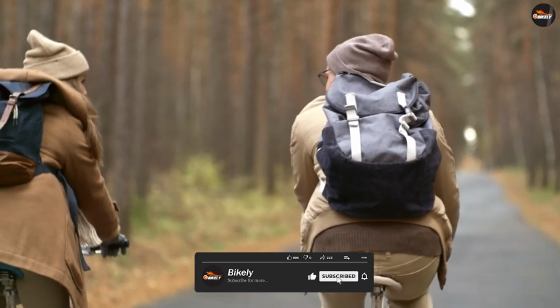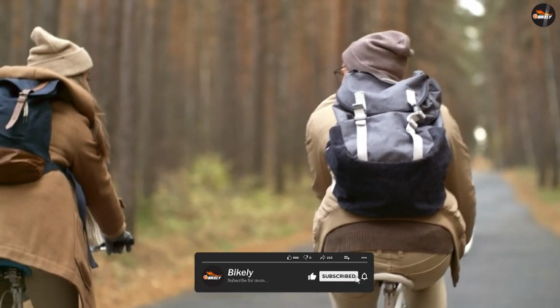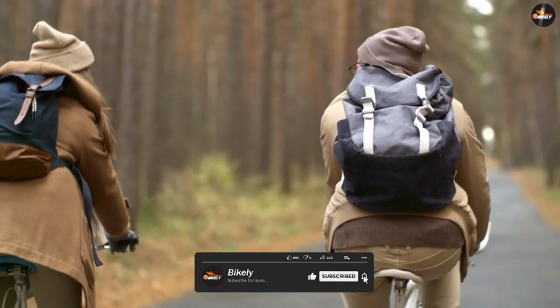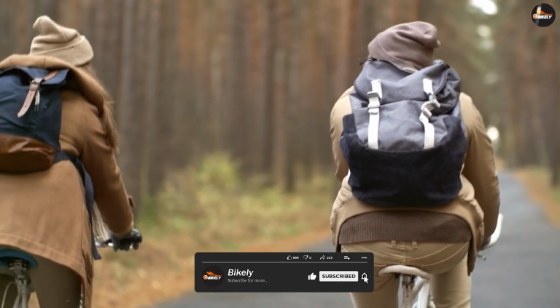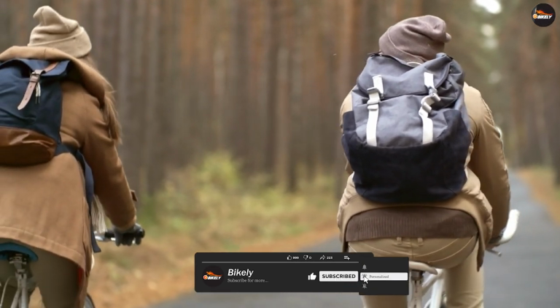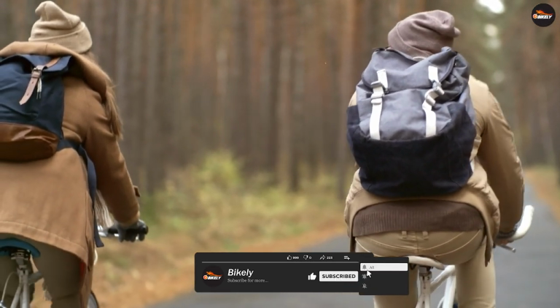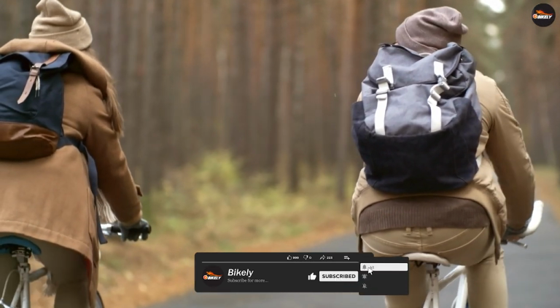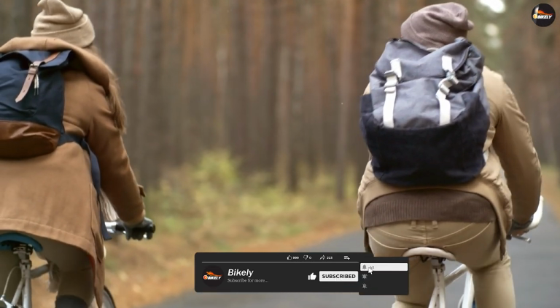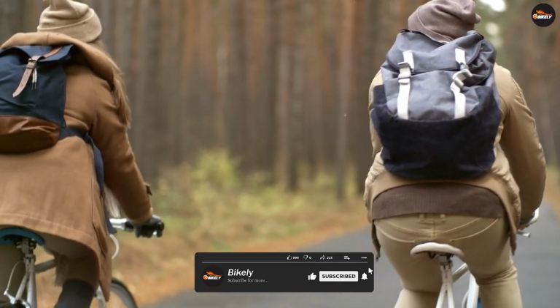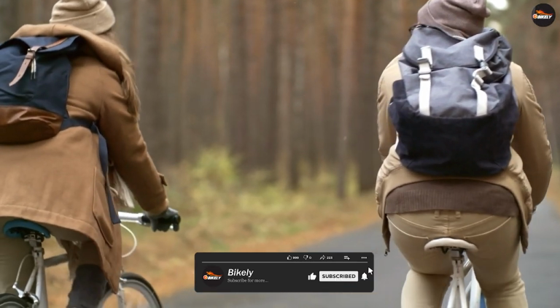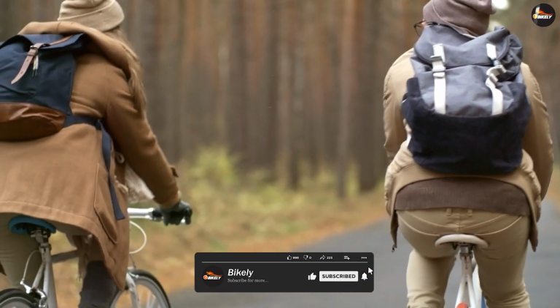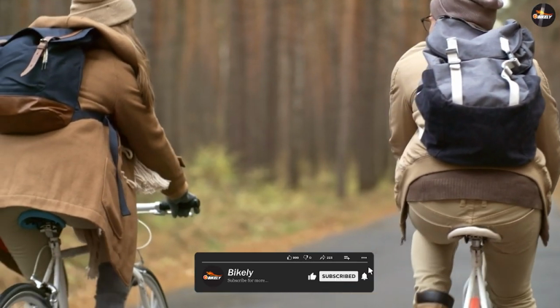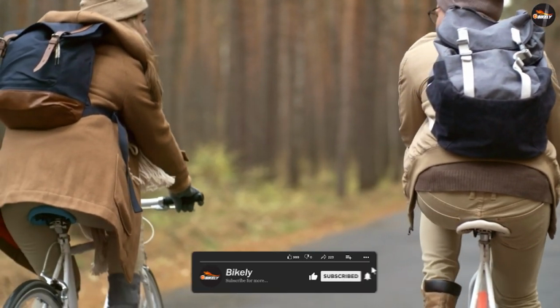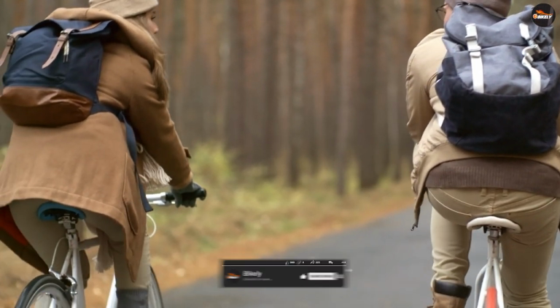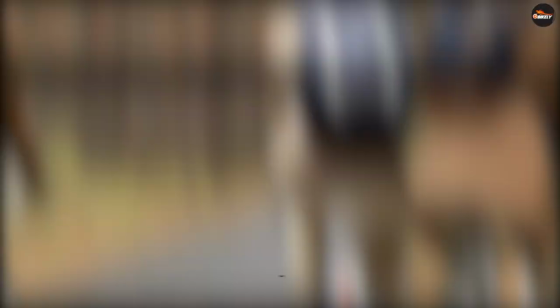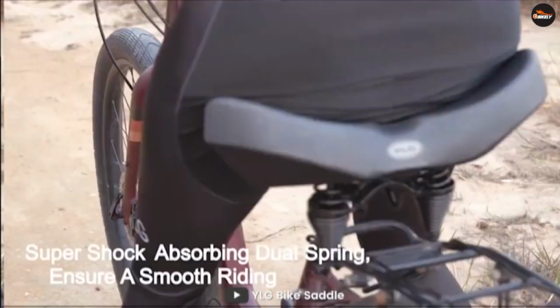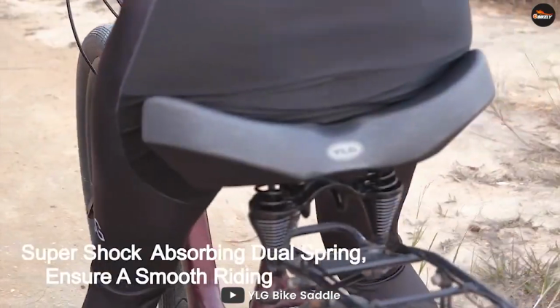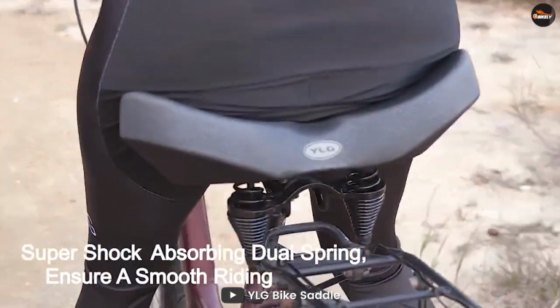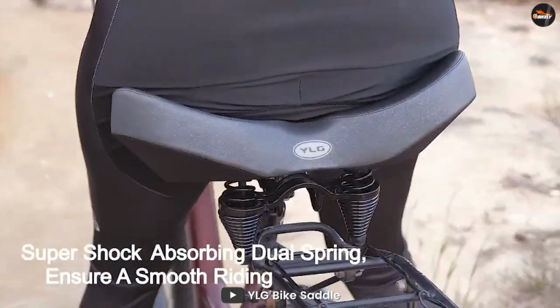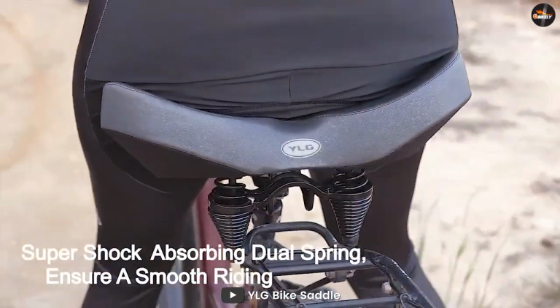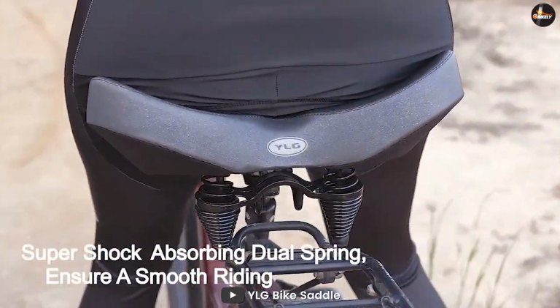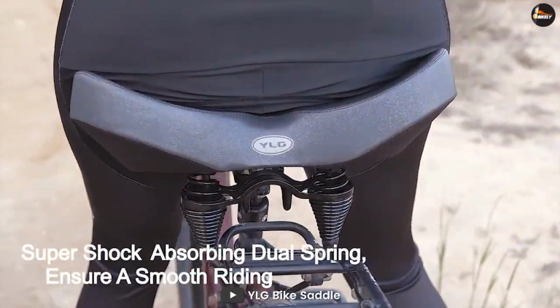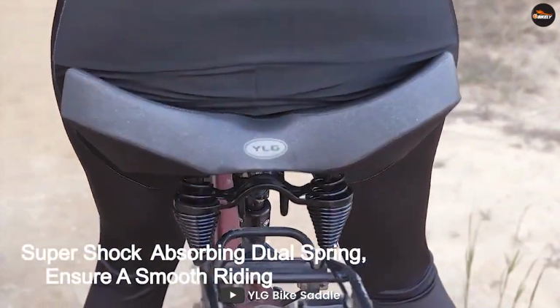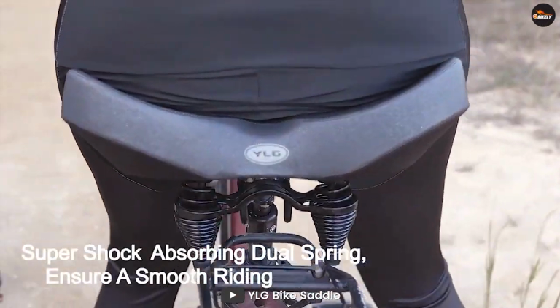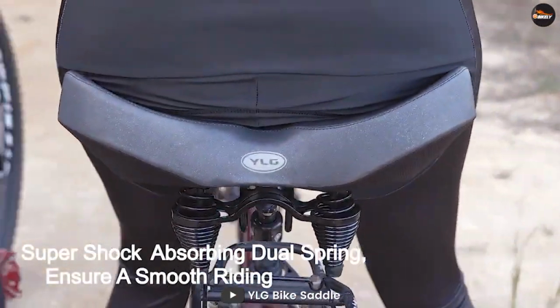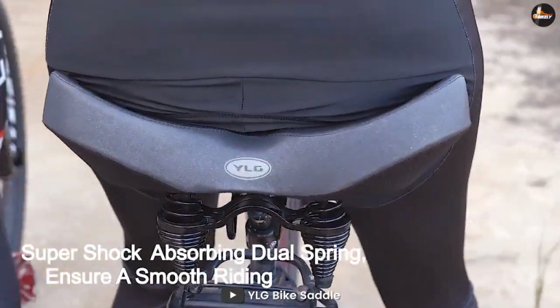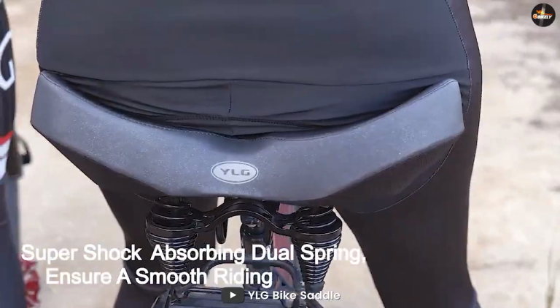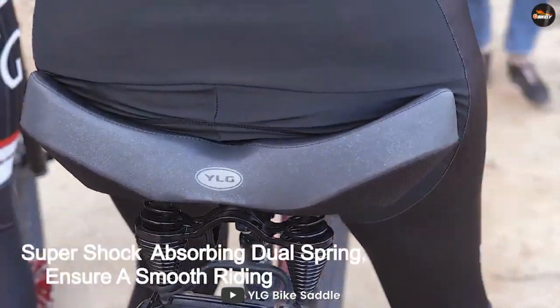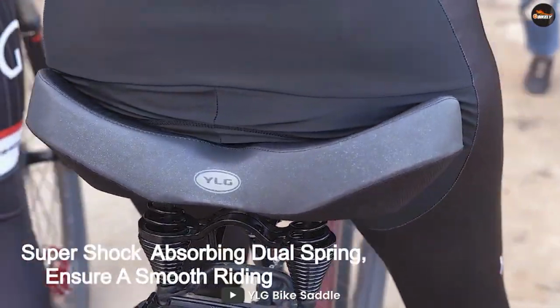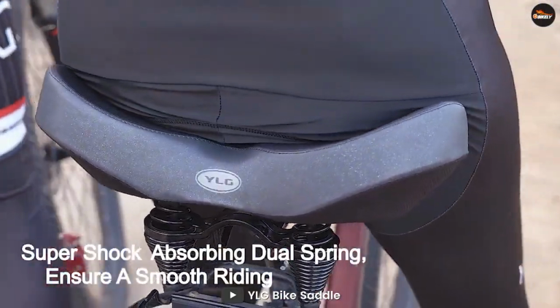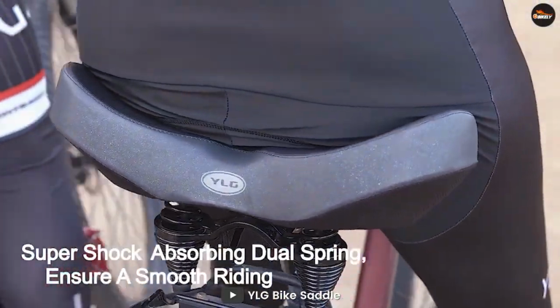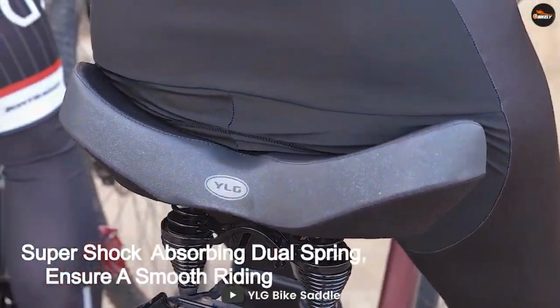Well, we also agree. Given that, YLG Bike Saddle is designed to solve this problem.